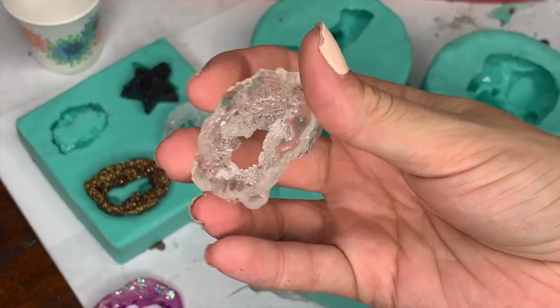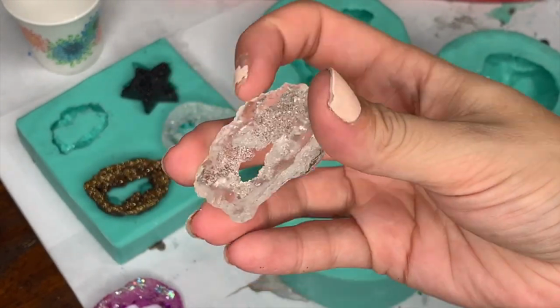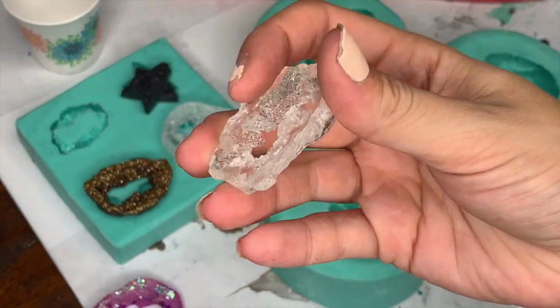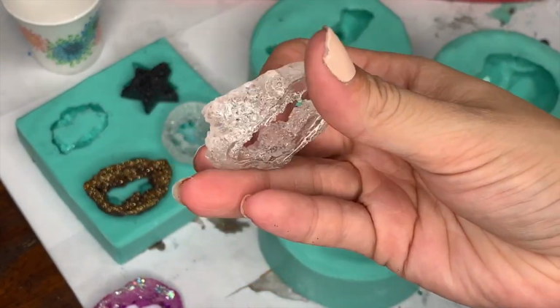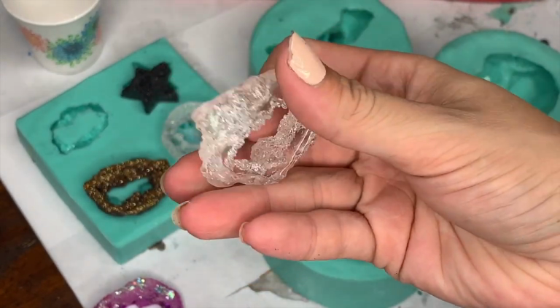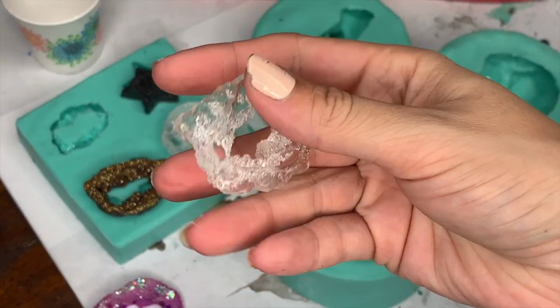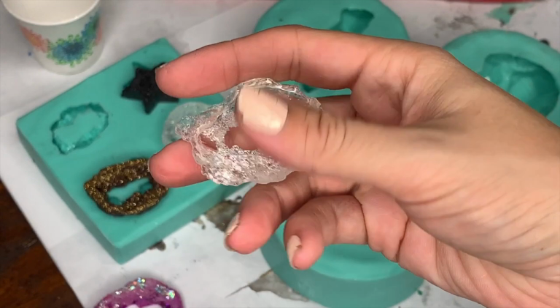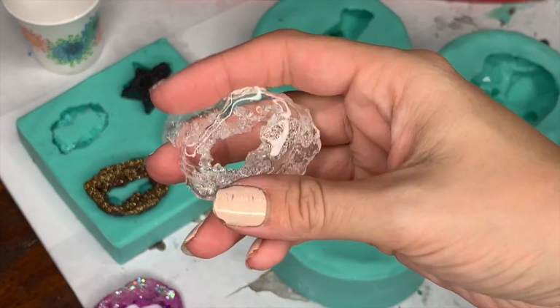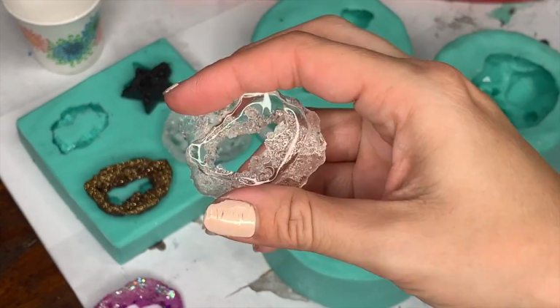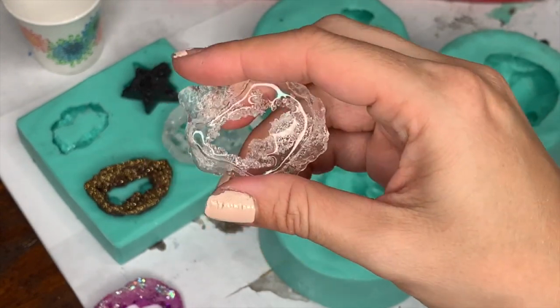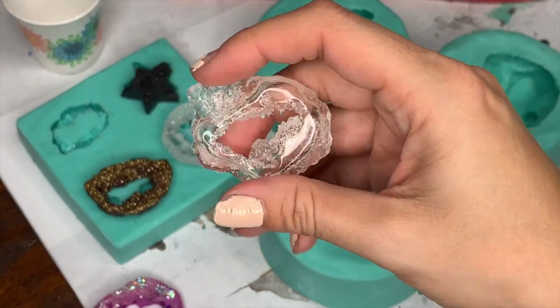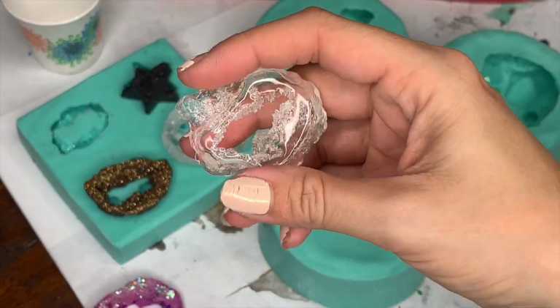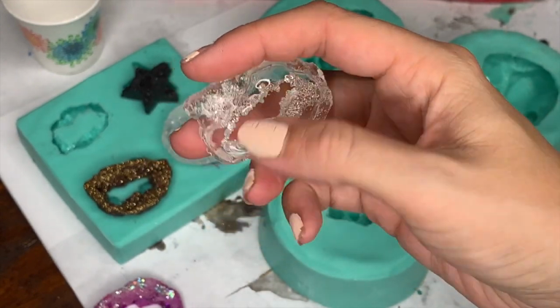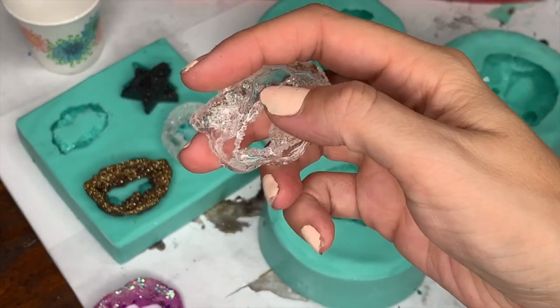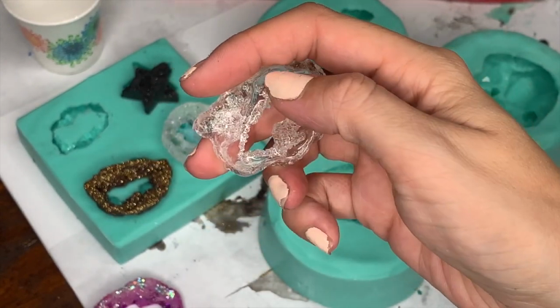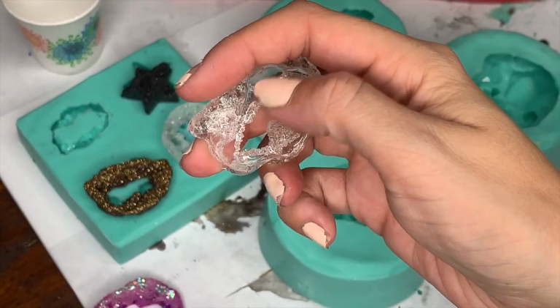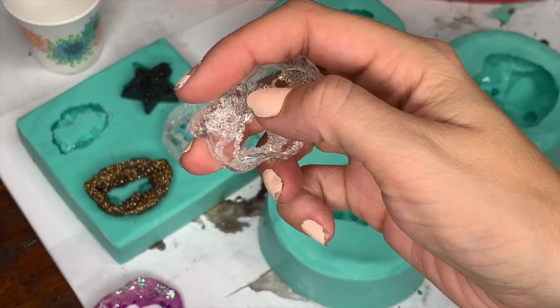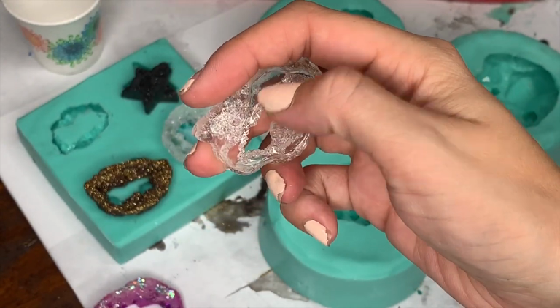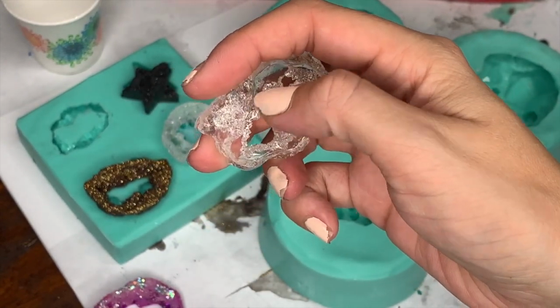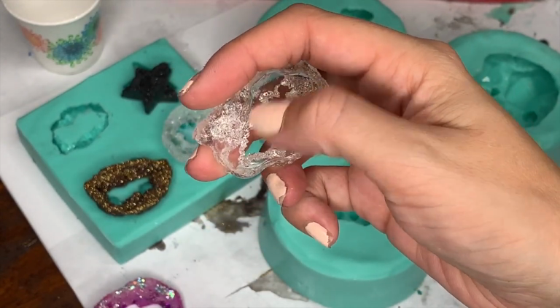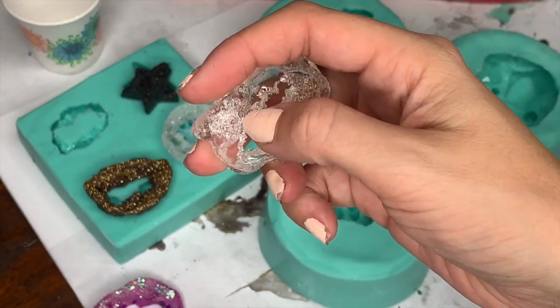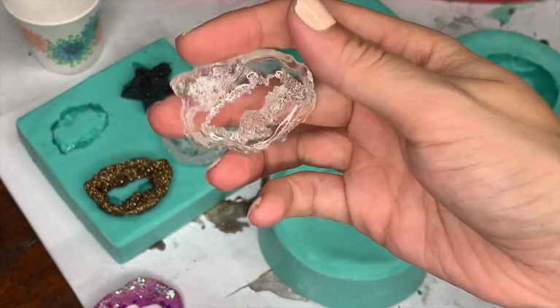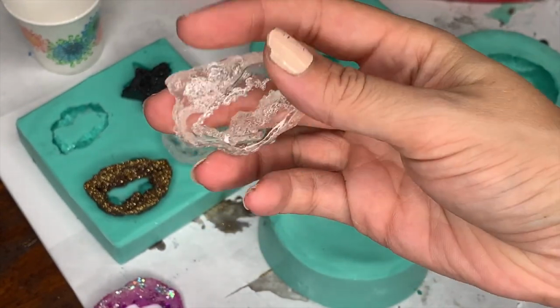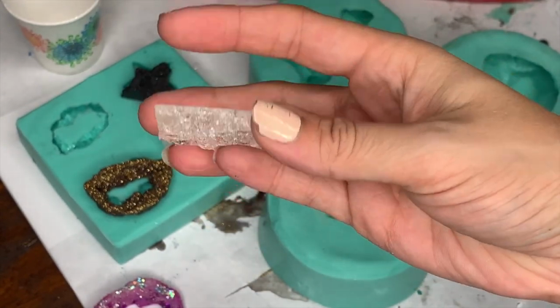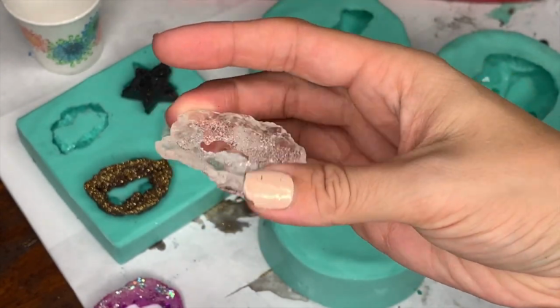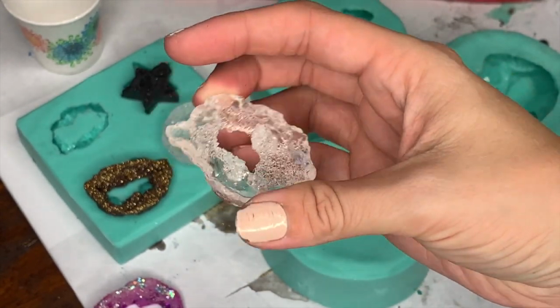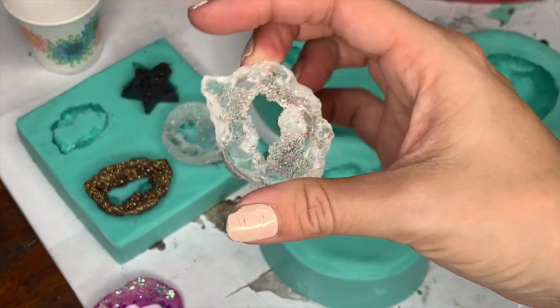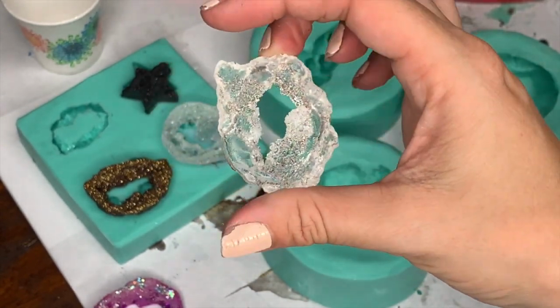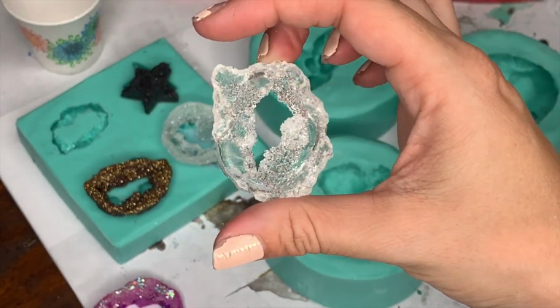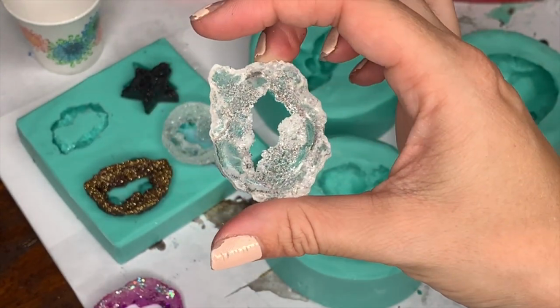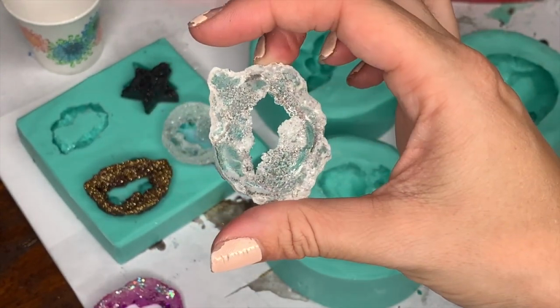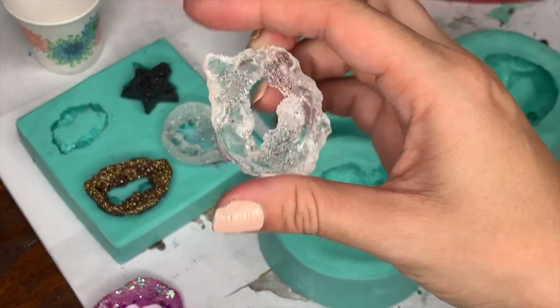Now if you want it to look clear, then you can put some extra resin on top.